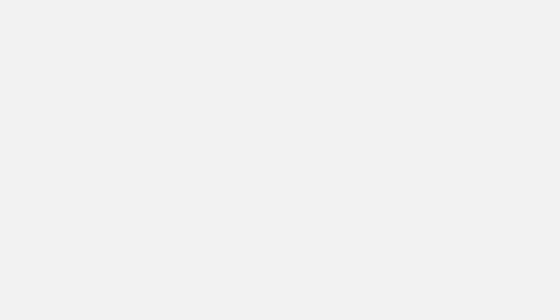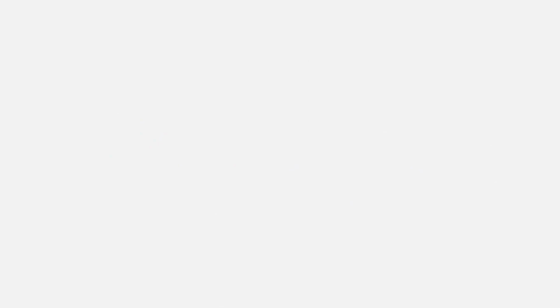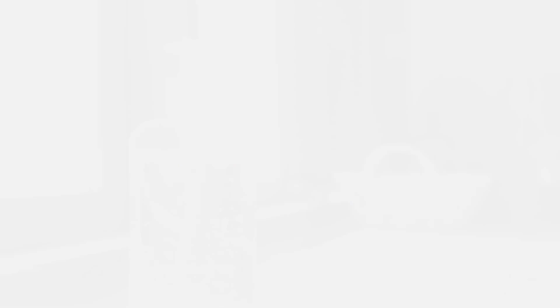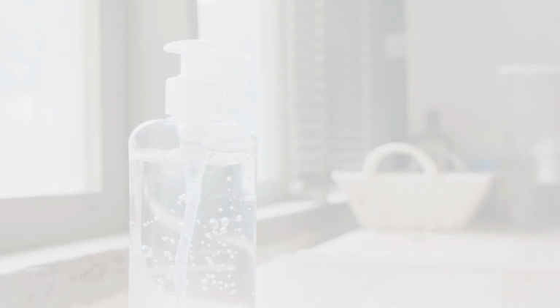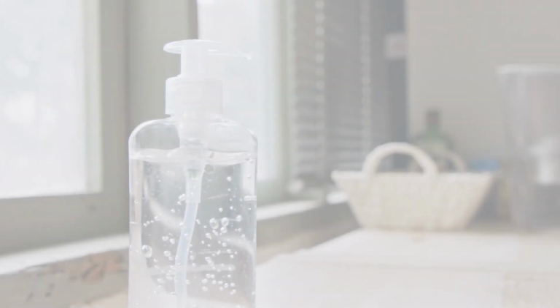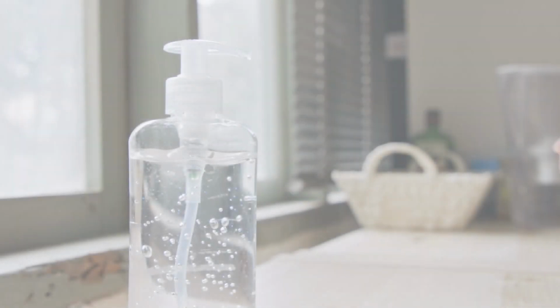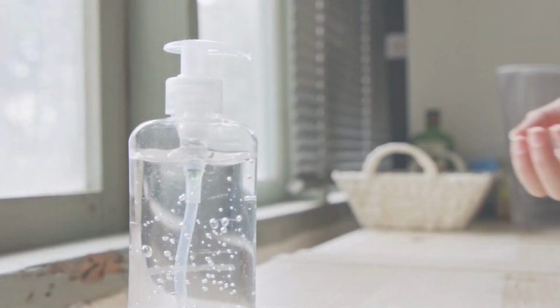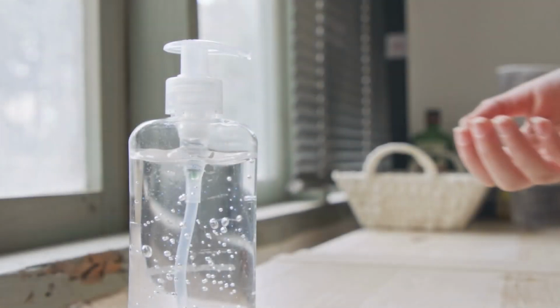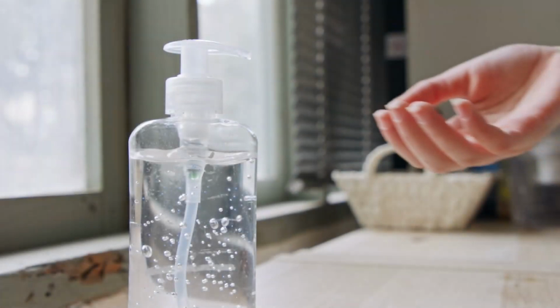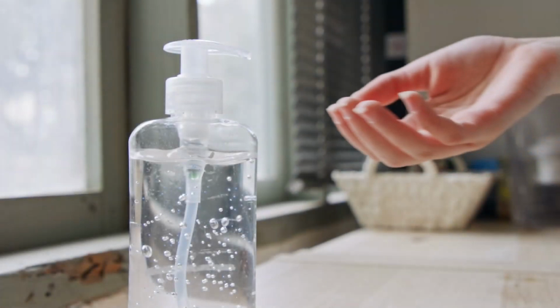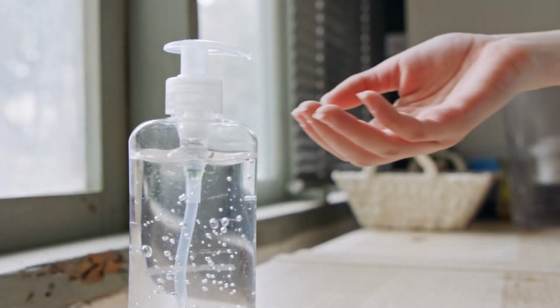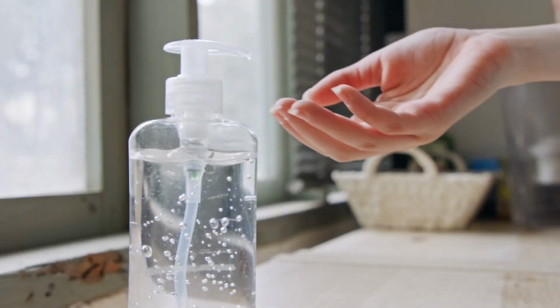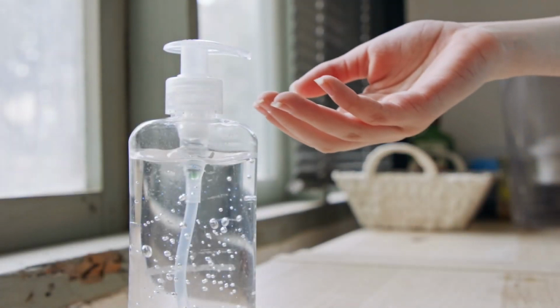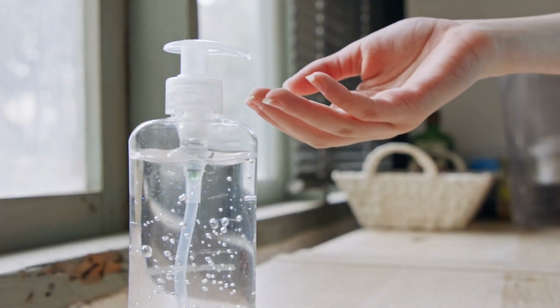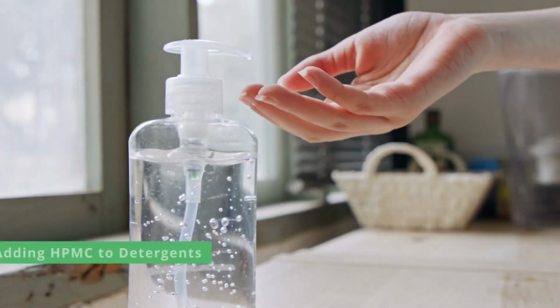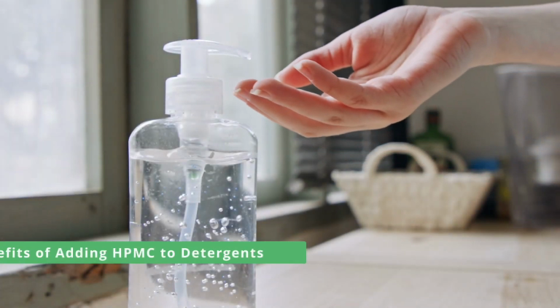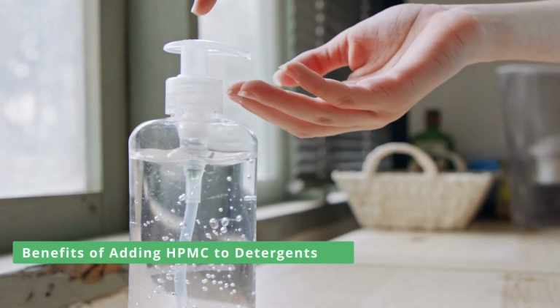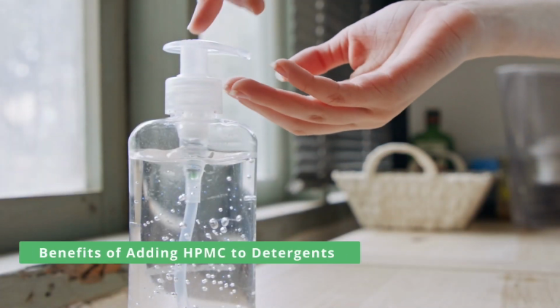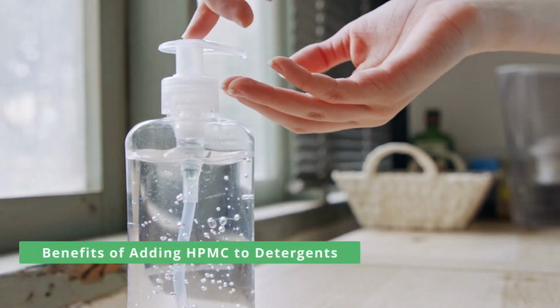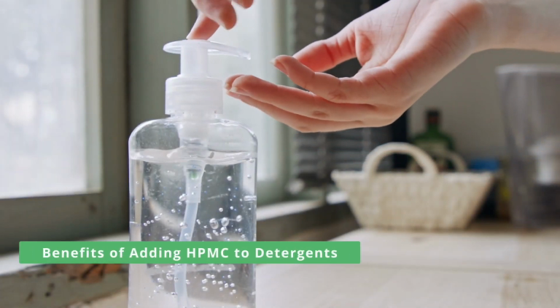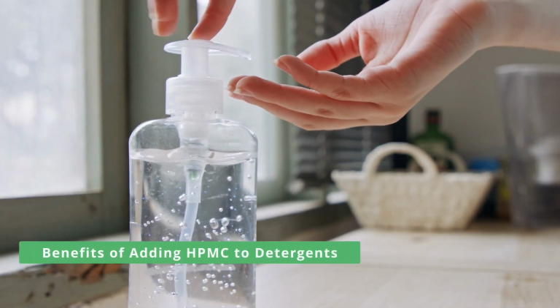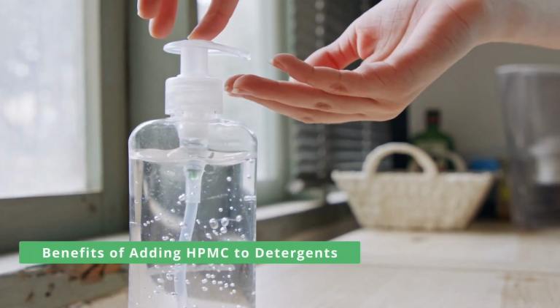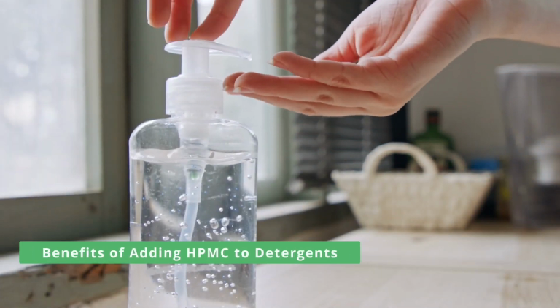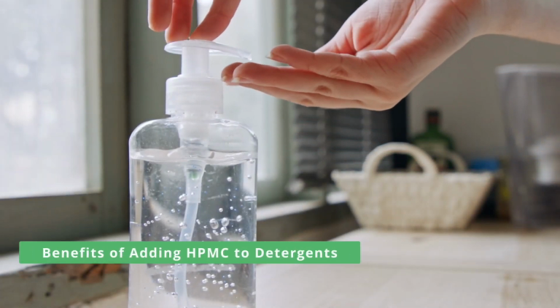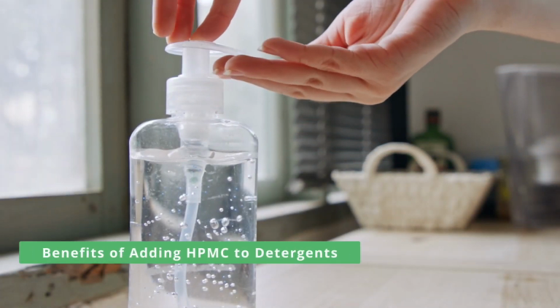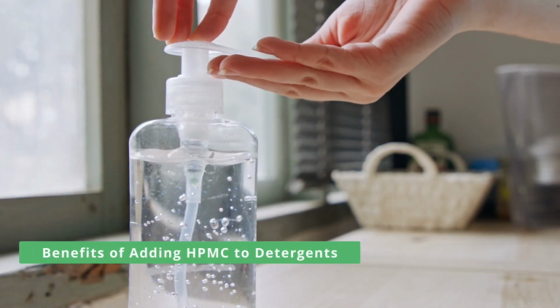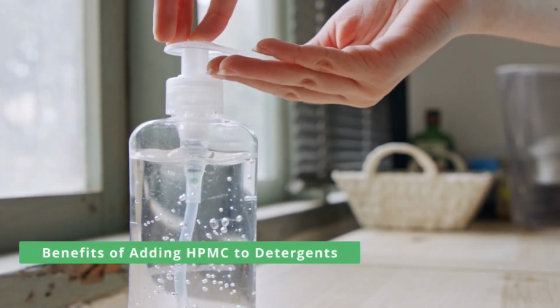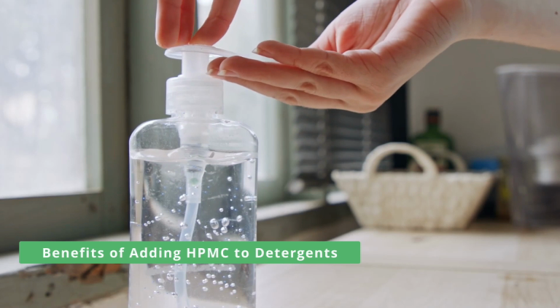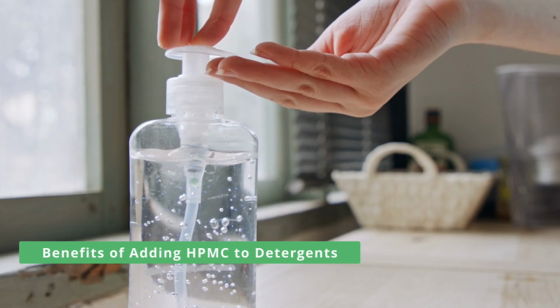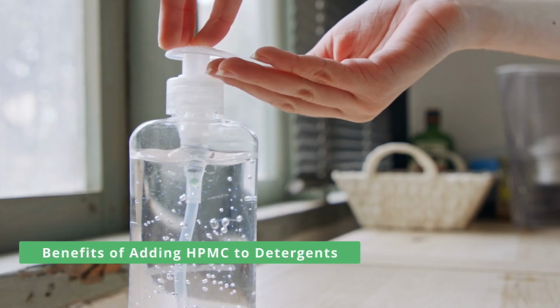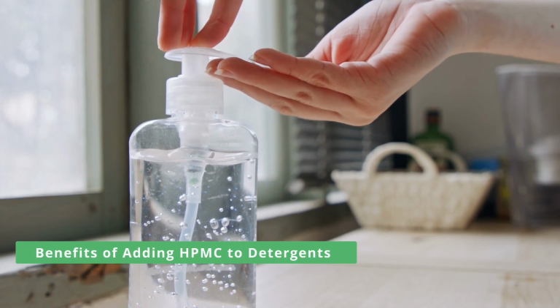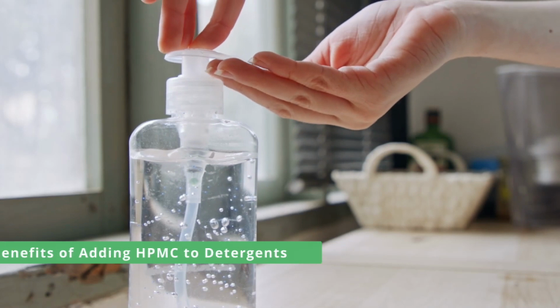Hi, in today's video, we will explore the benefits of adding HPMC to detergents.